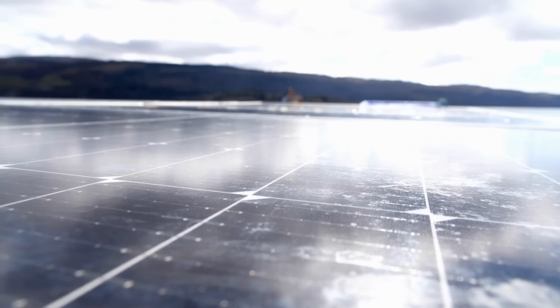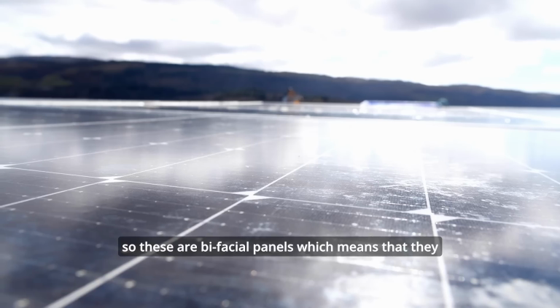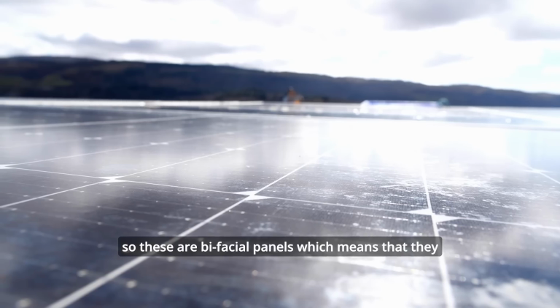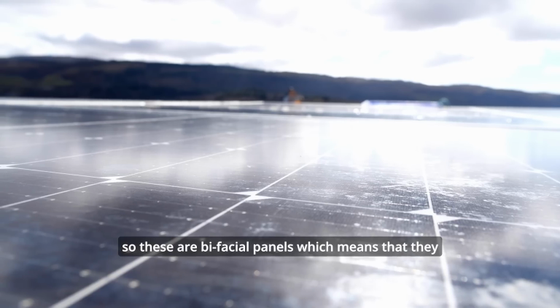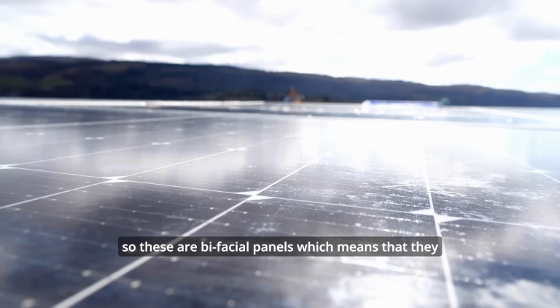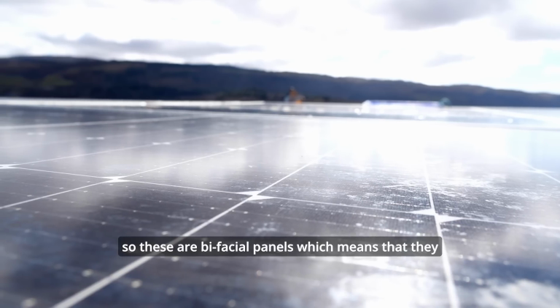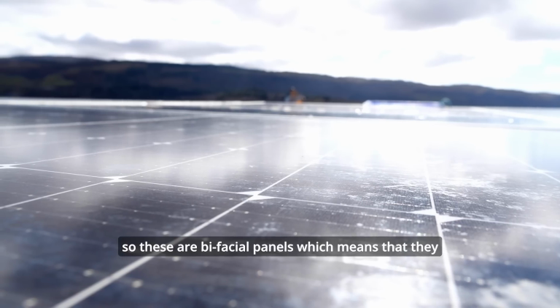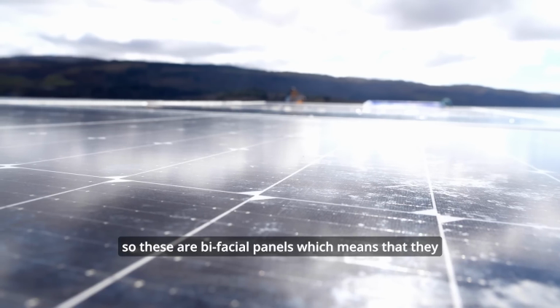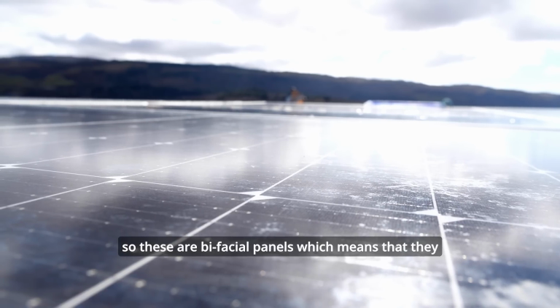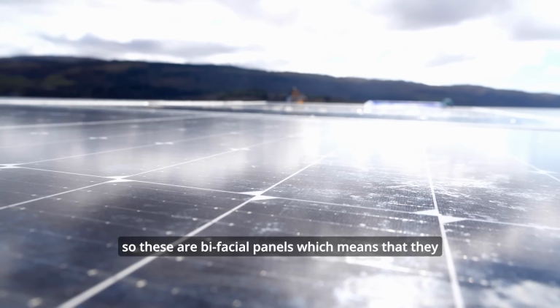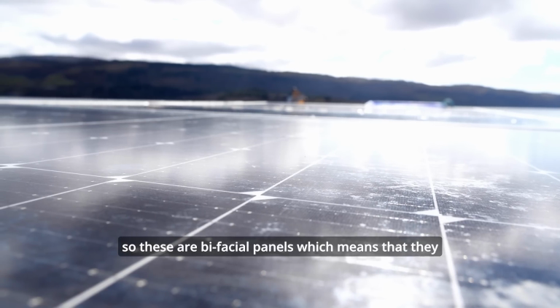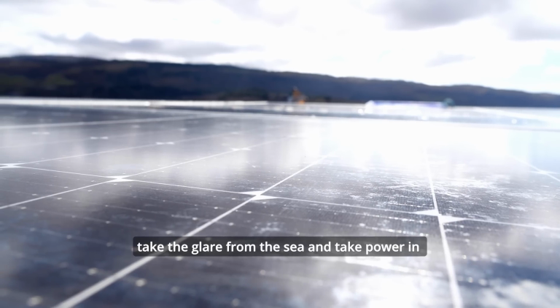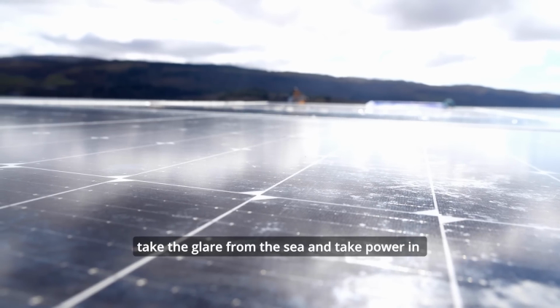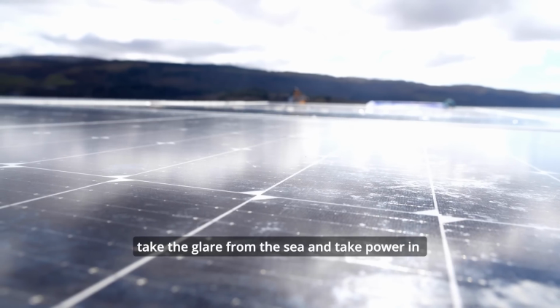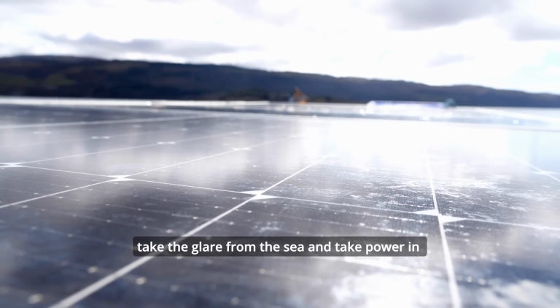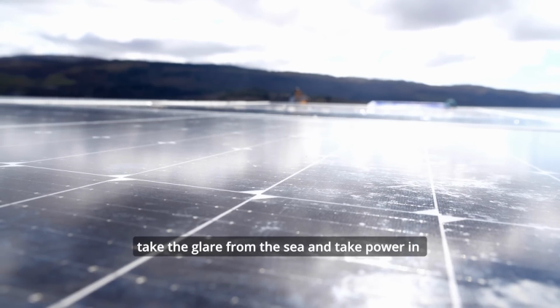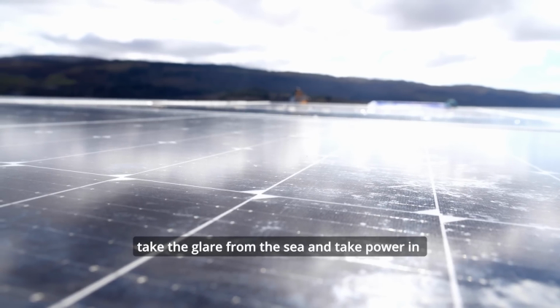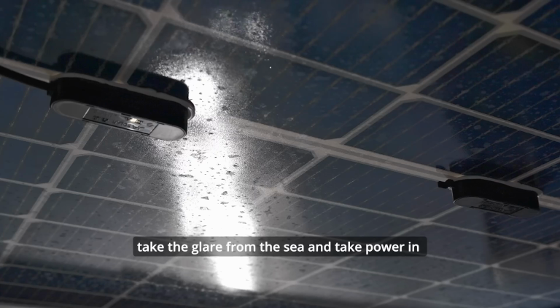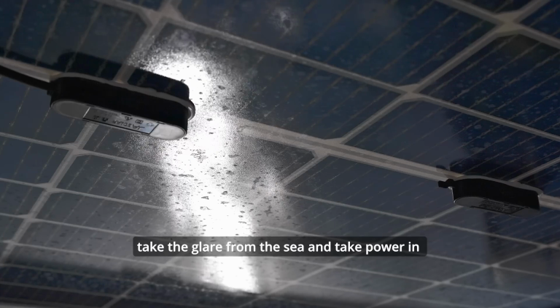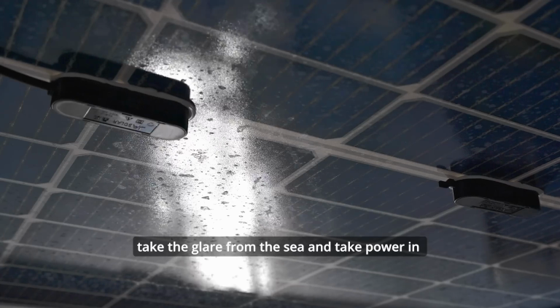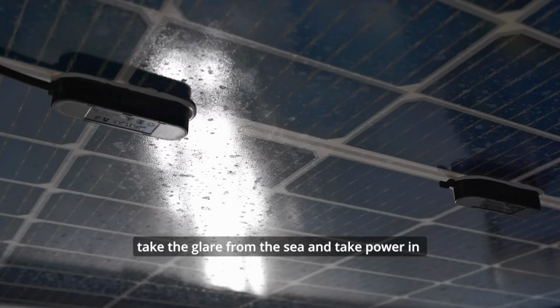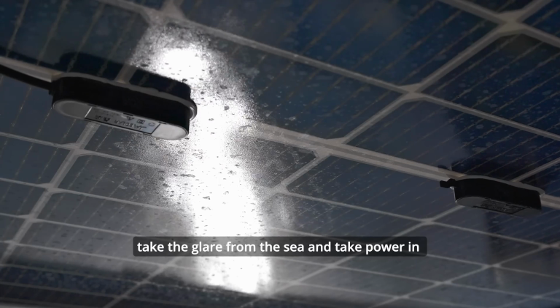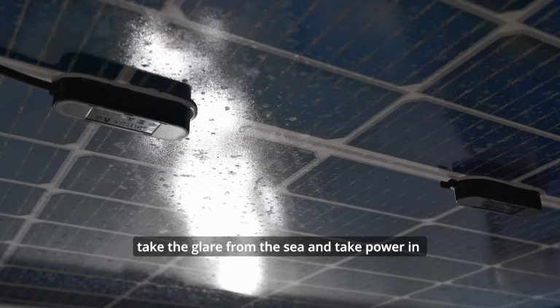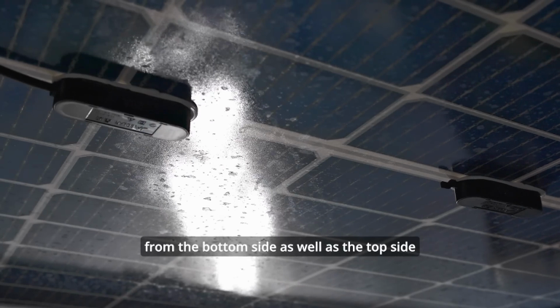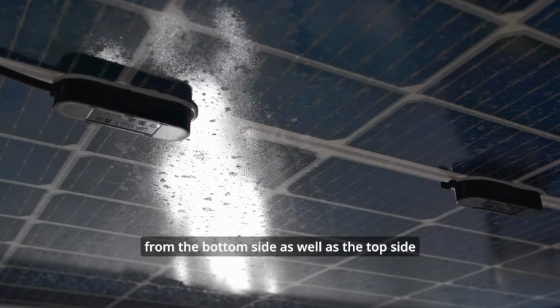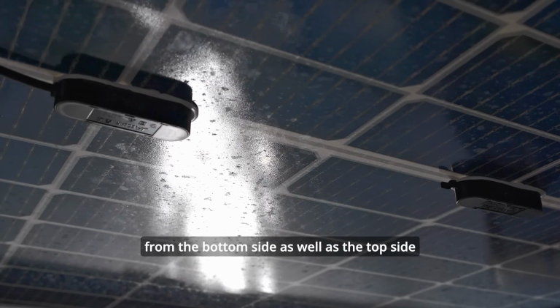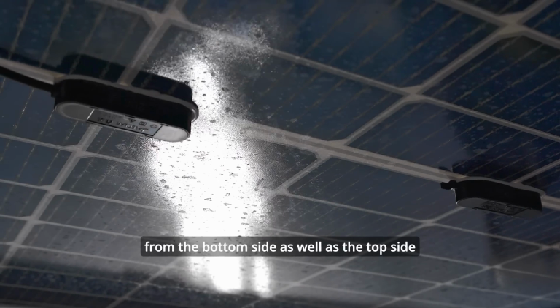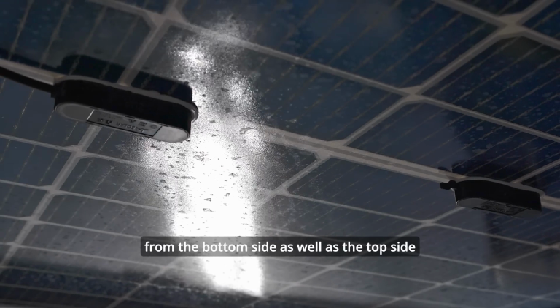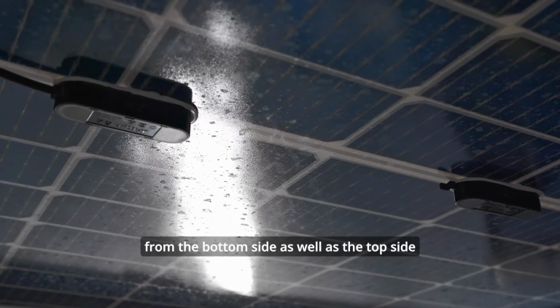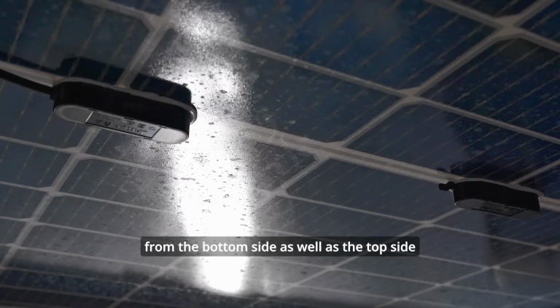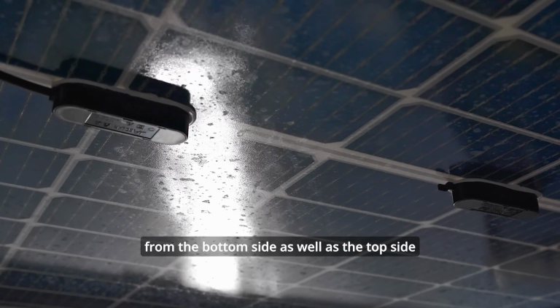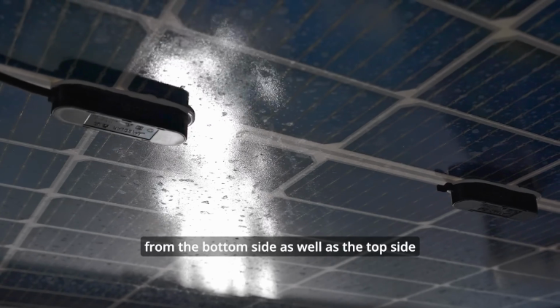These are bifacial panels, which means they take the glare from the sea and take power in from the bottom side as well as the top side.